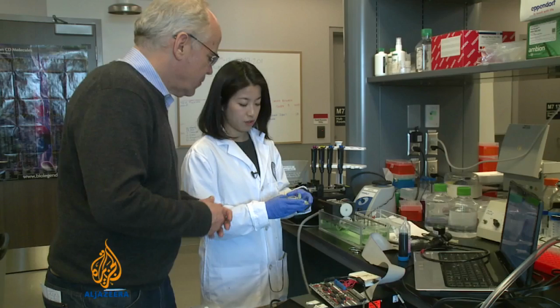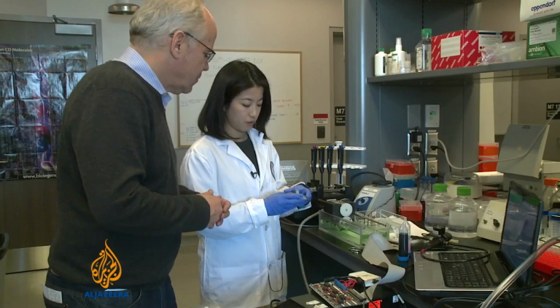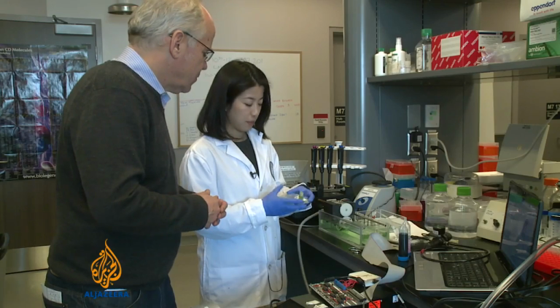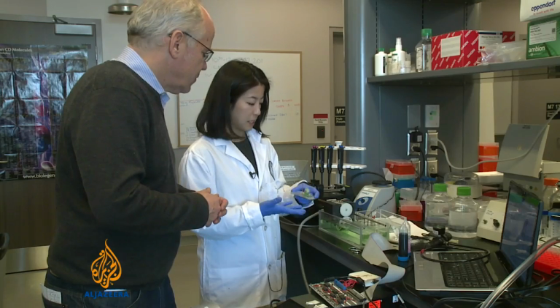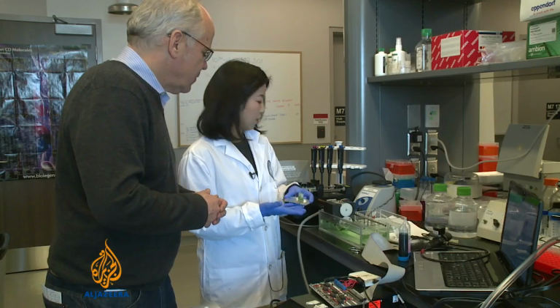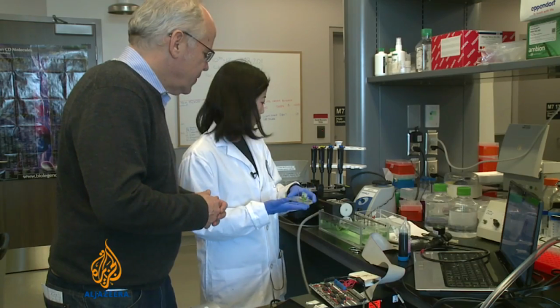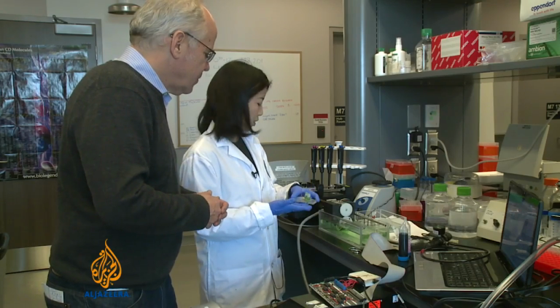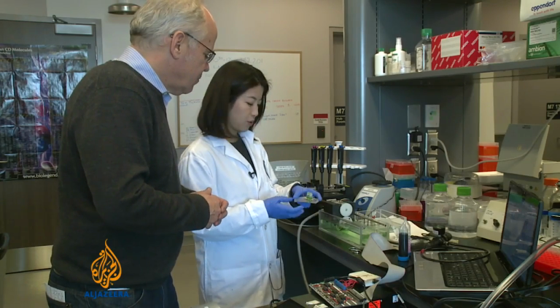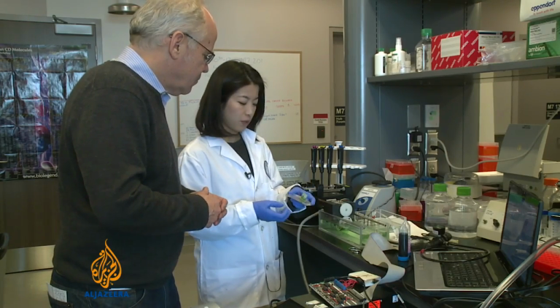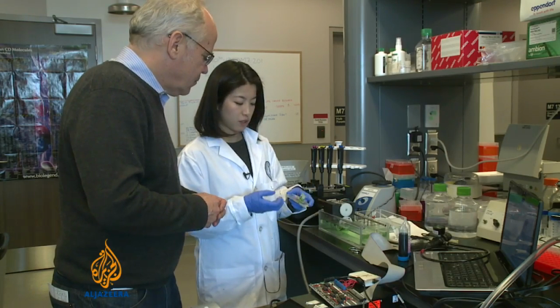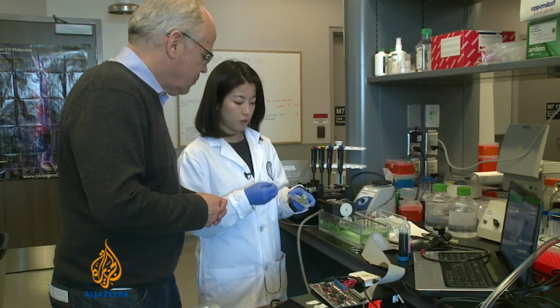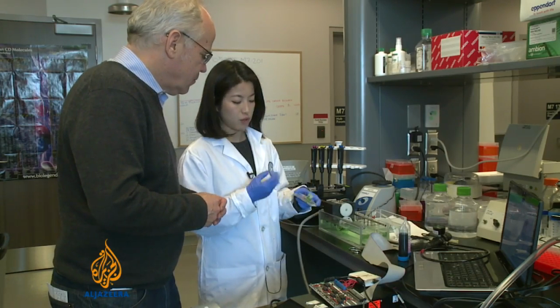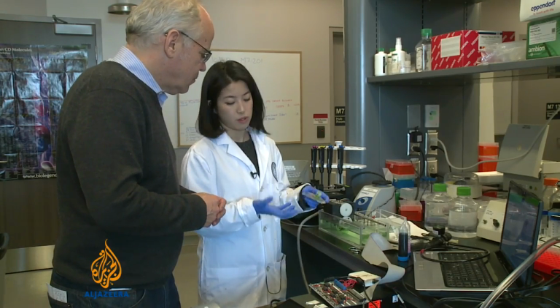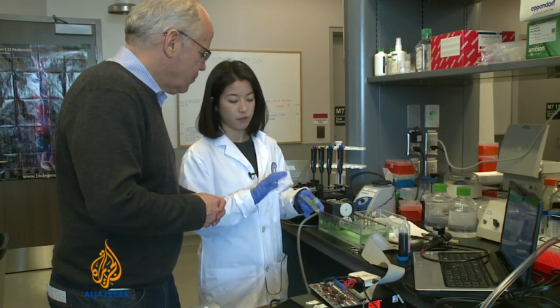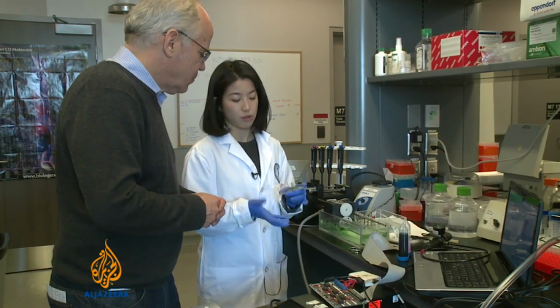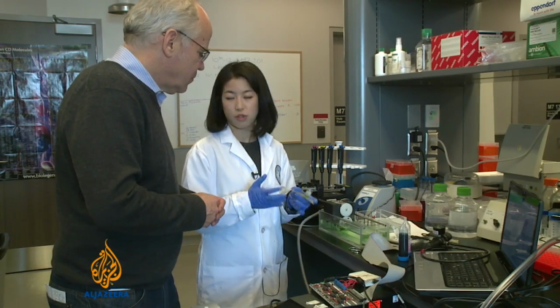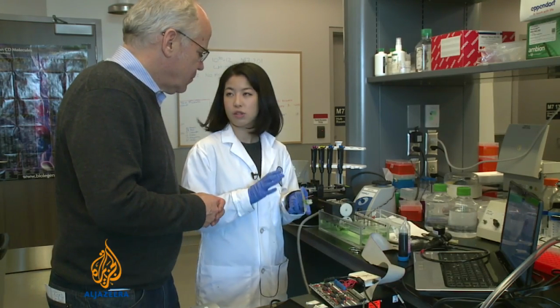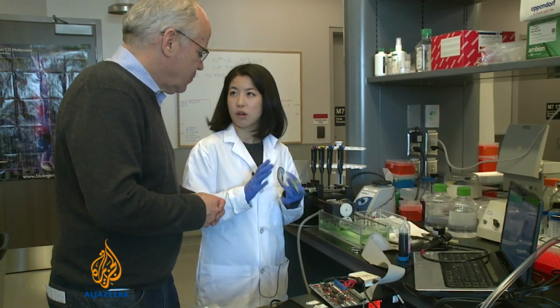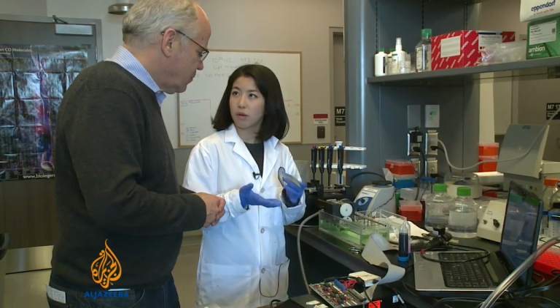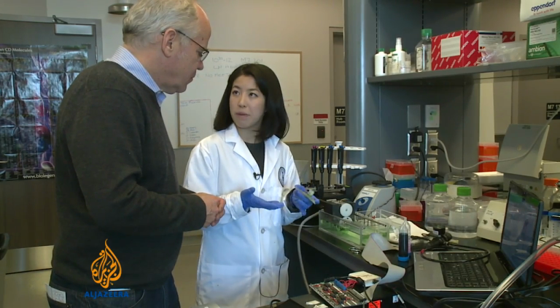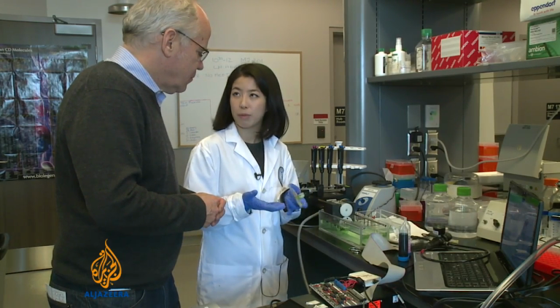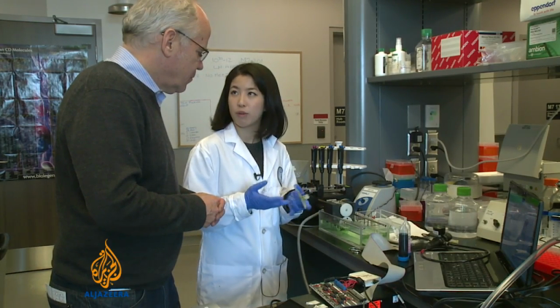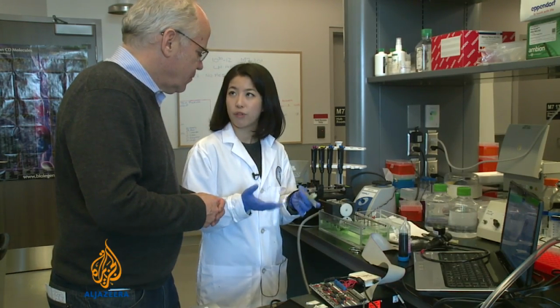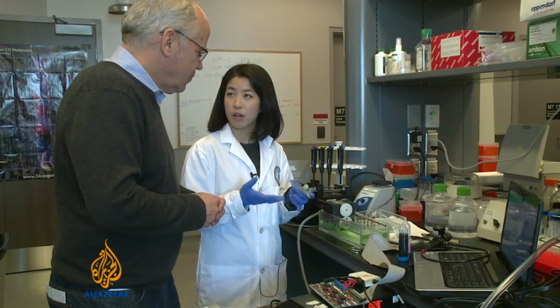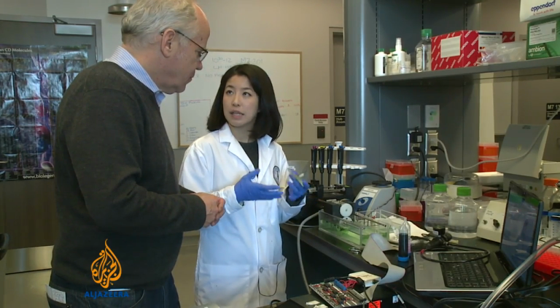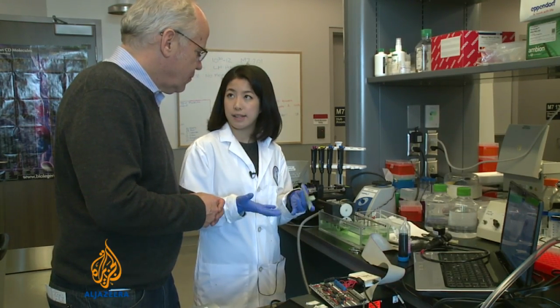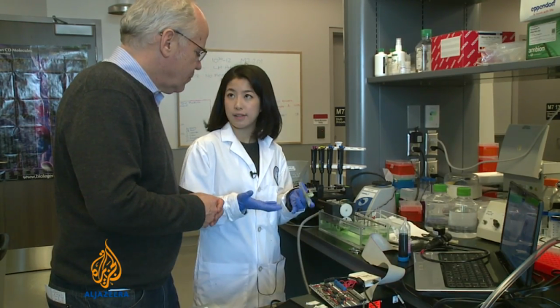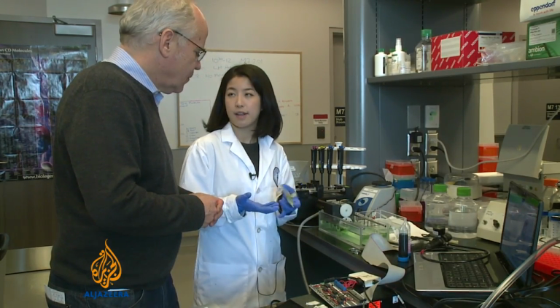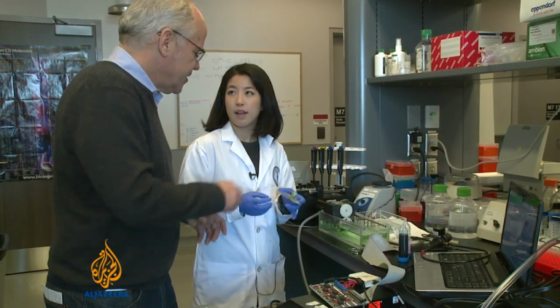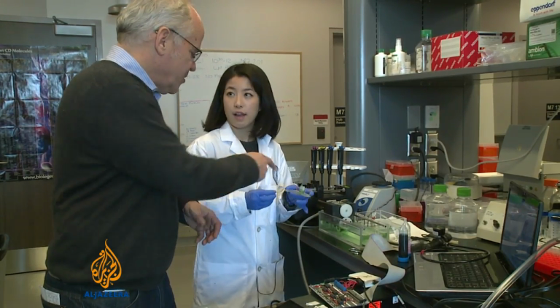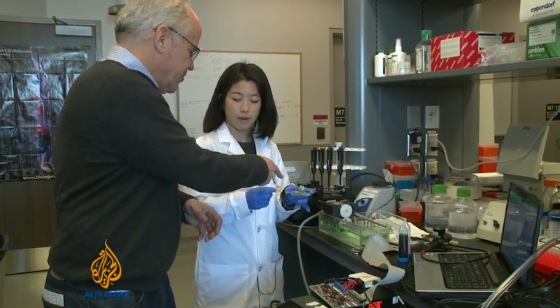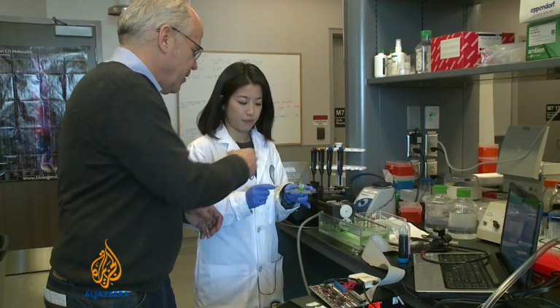So basically what we do is we use different solutions that are compatible for cells. This is the printer cartridge.